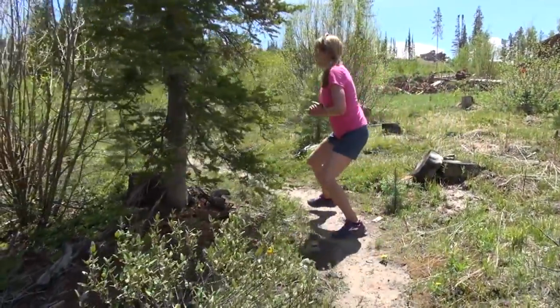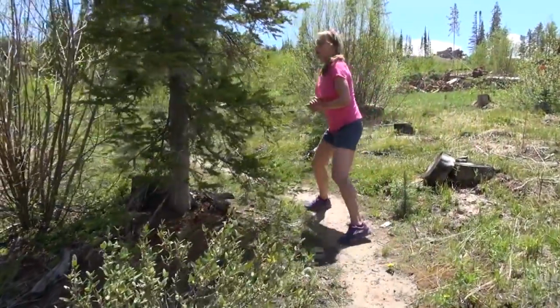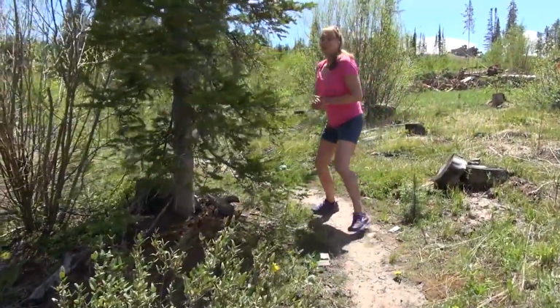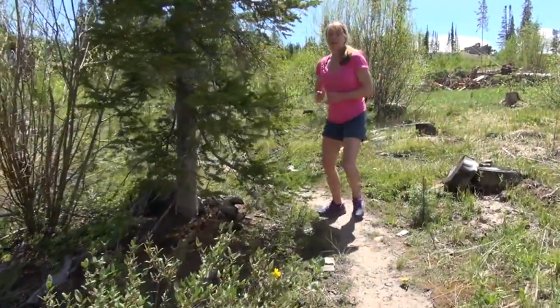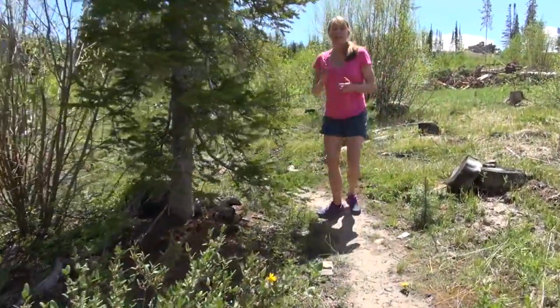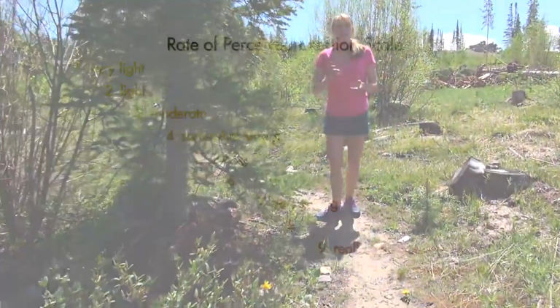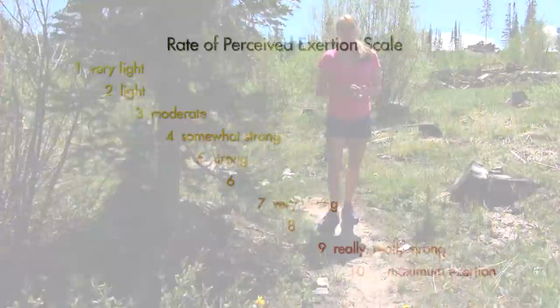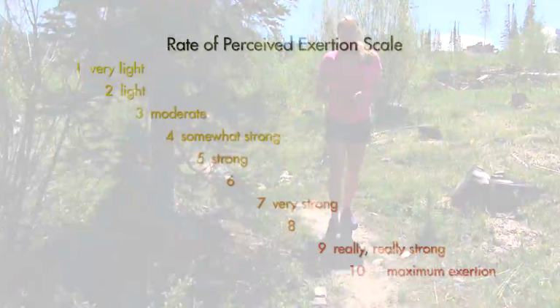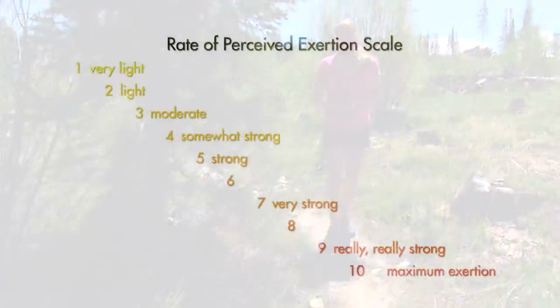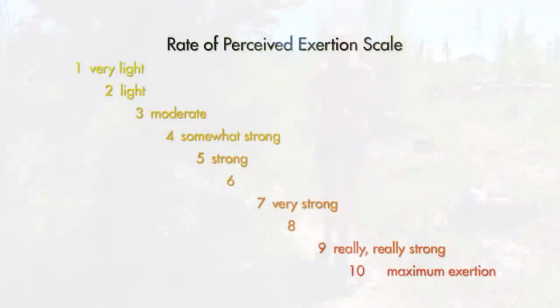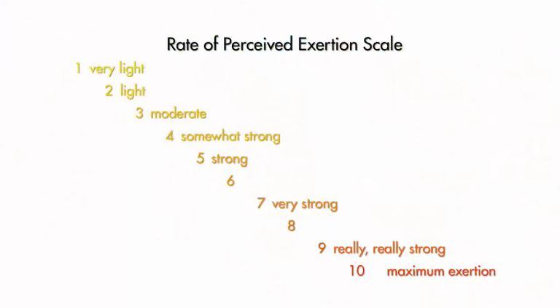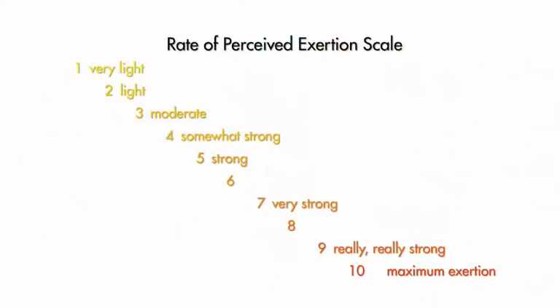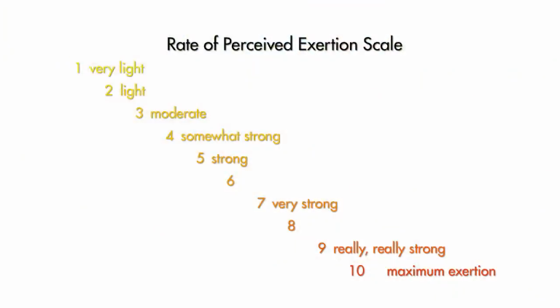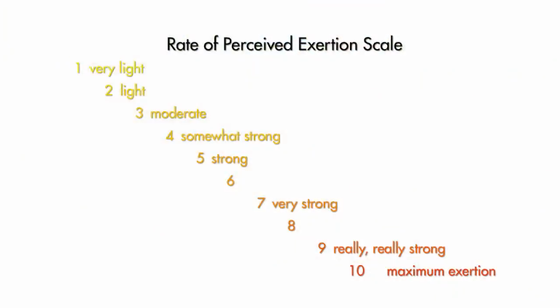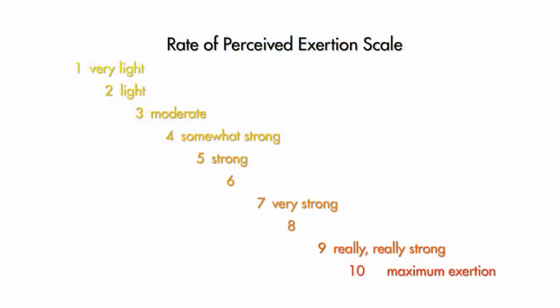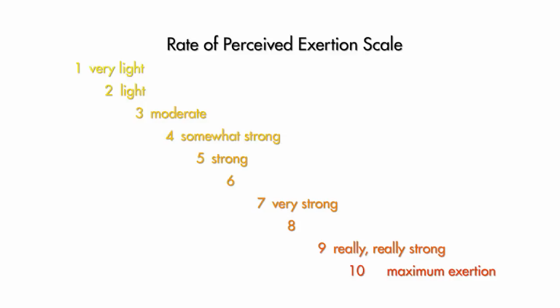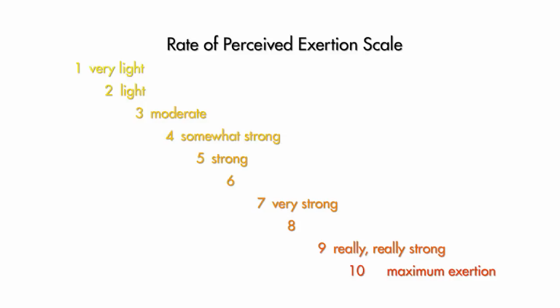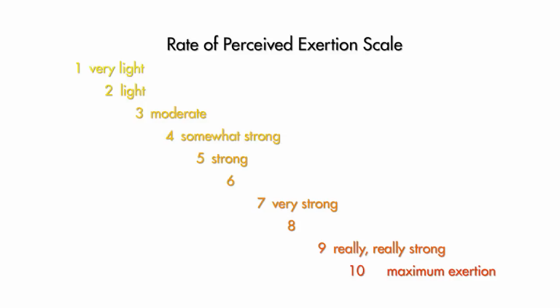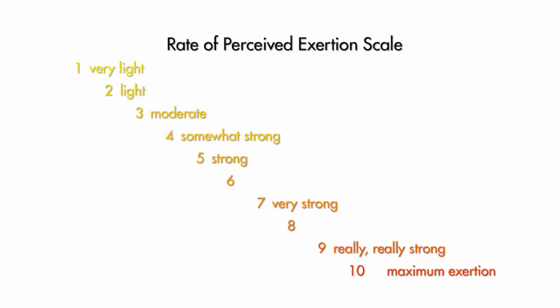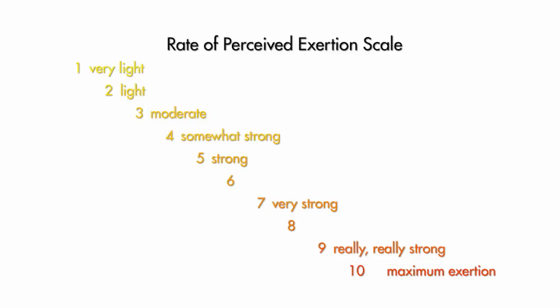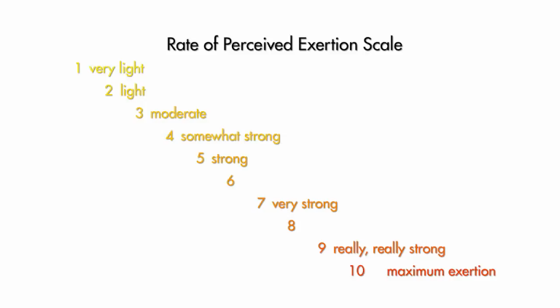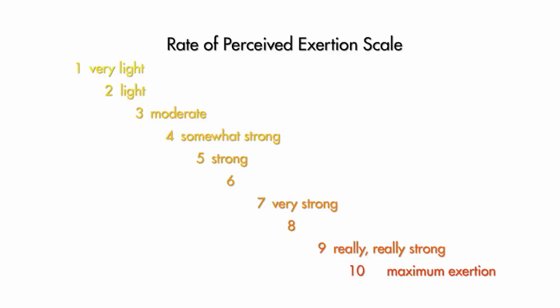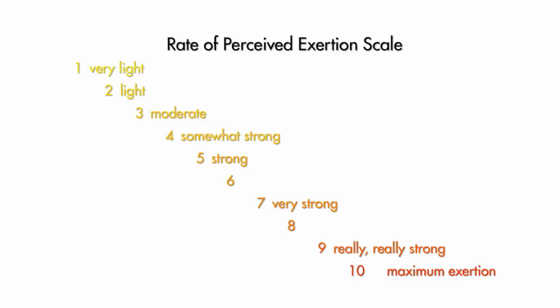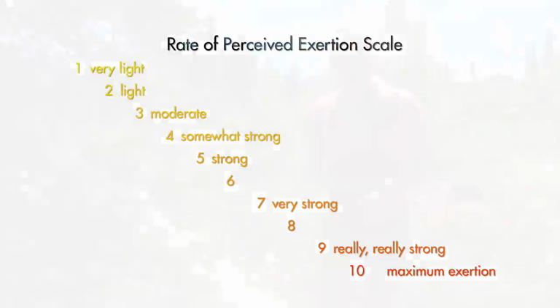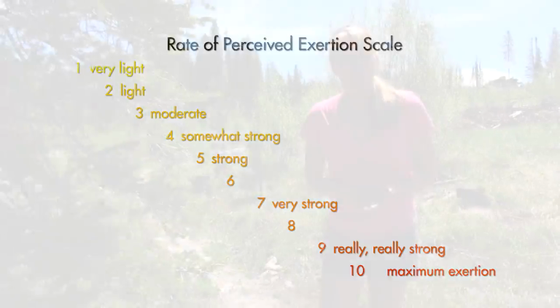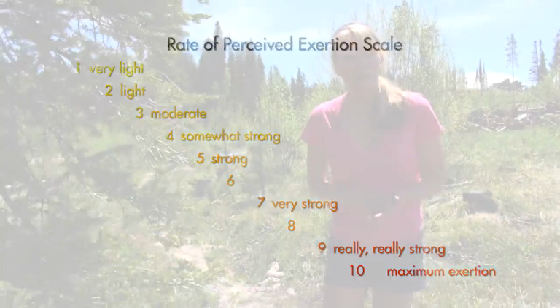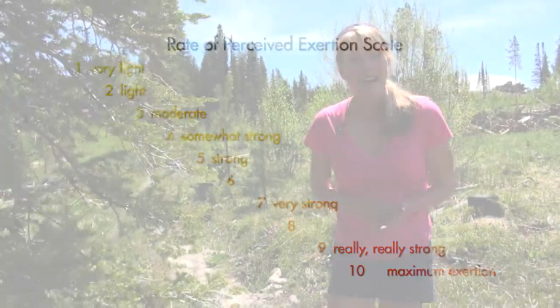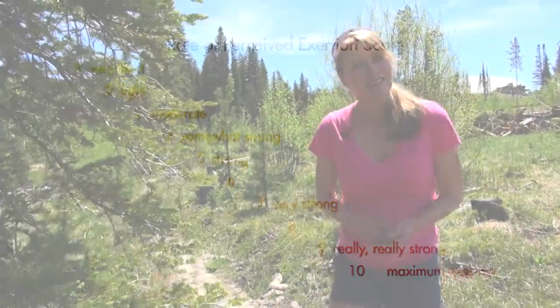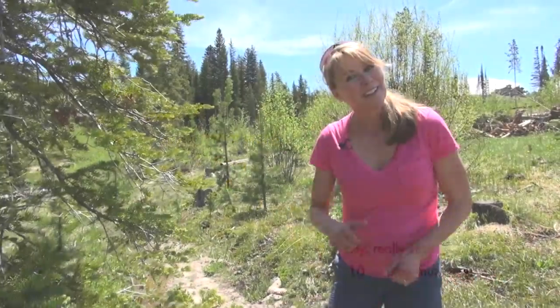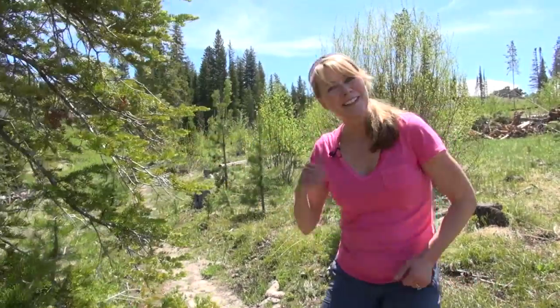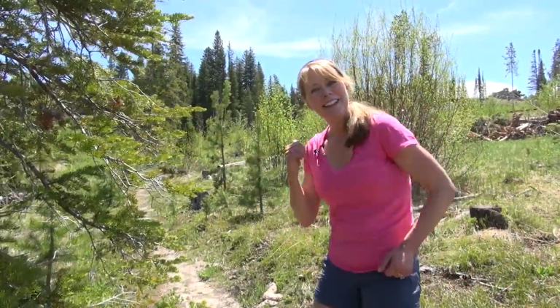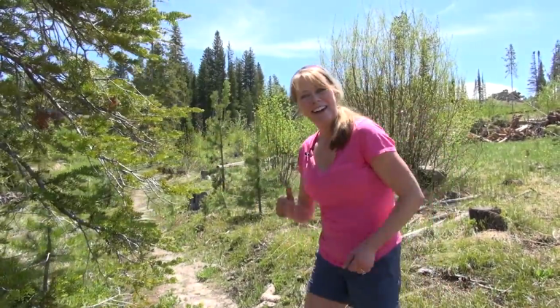When you've completed your reps, keep that RPE going — level 7.5 to an 8. See you there.